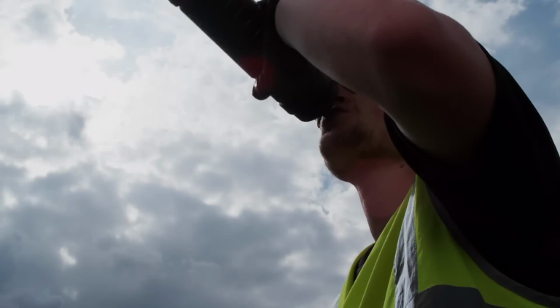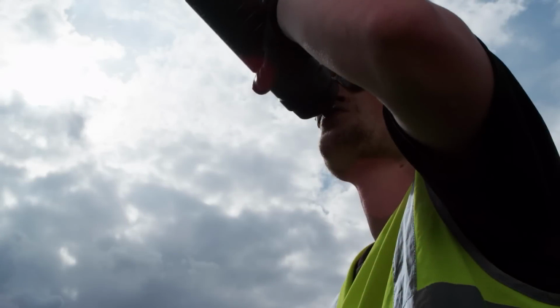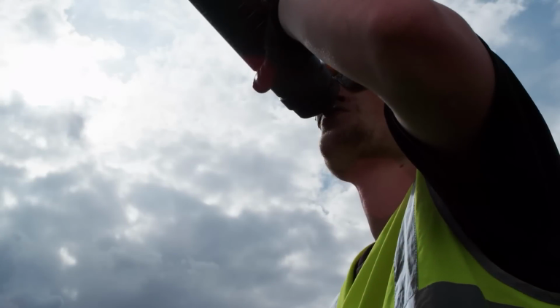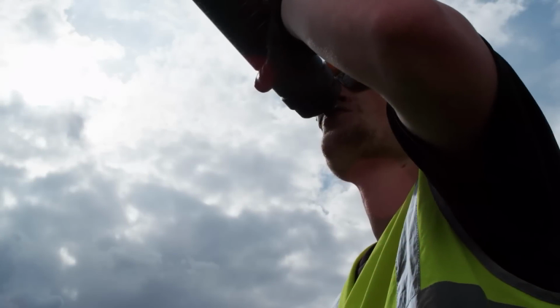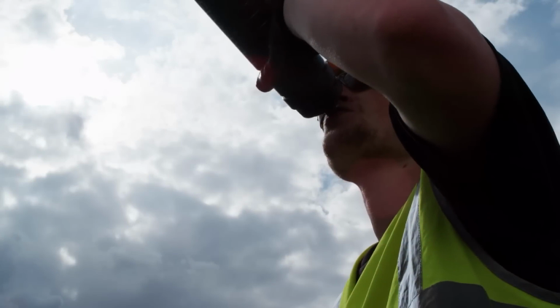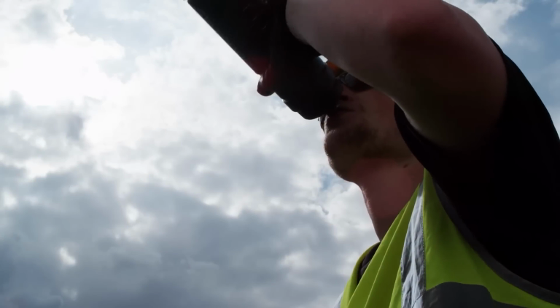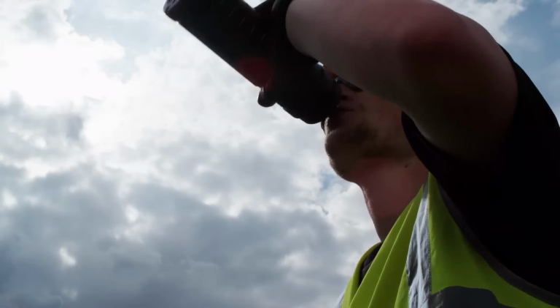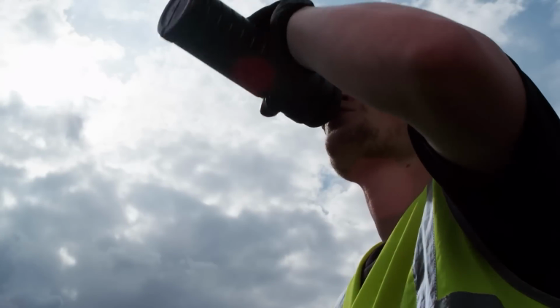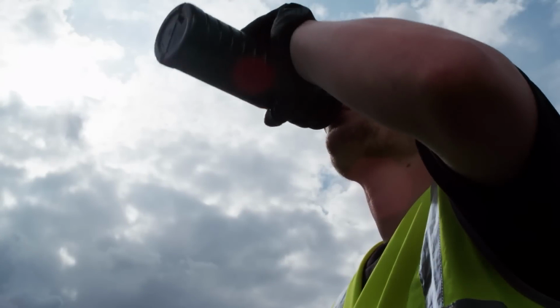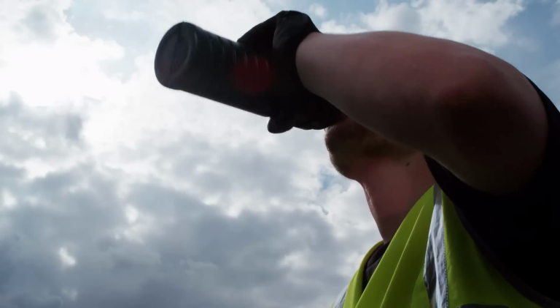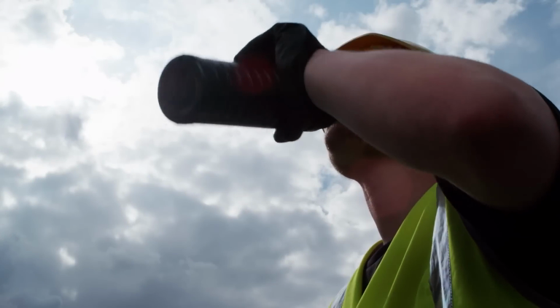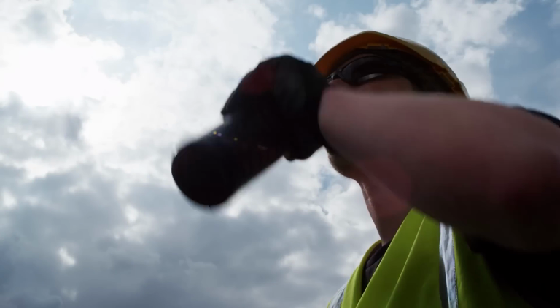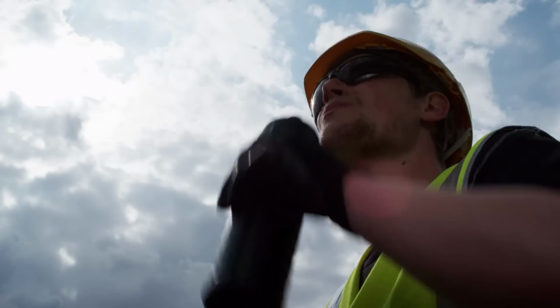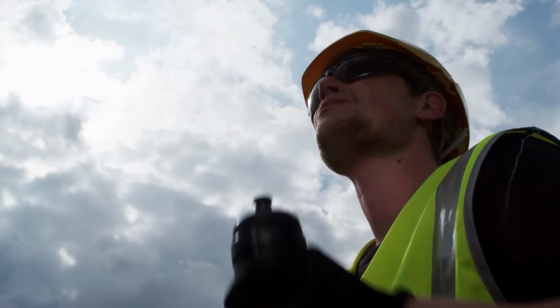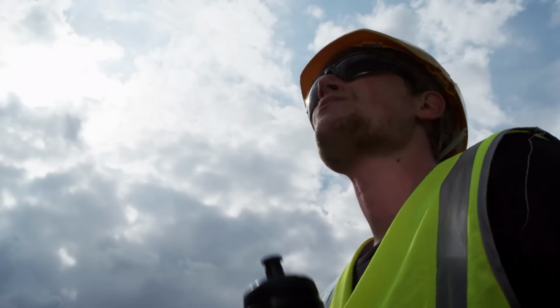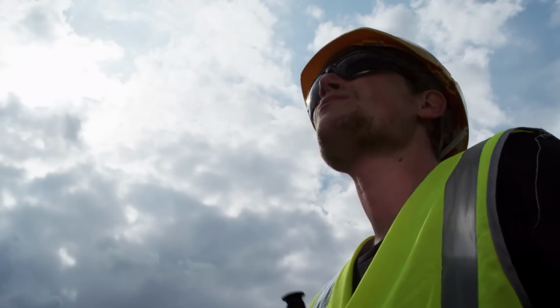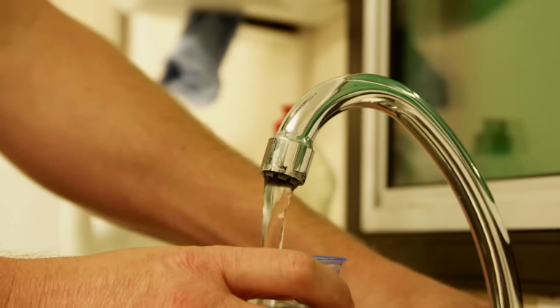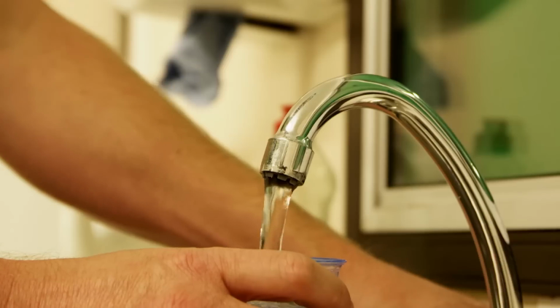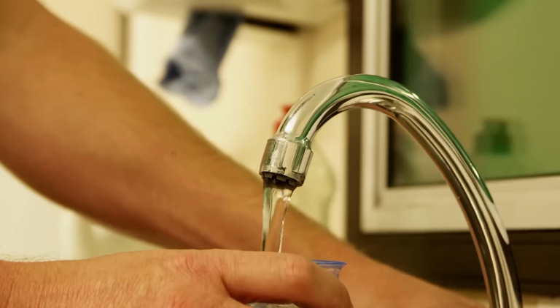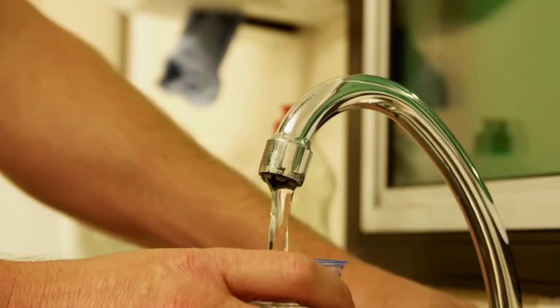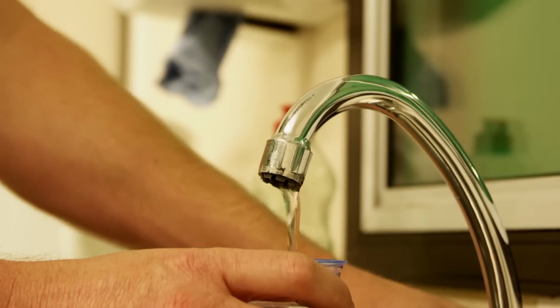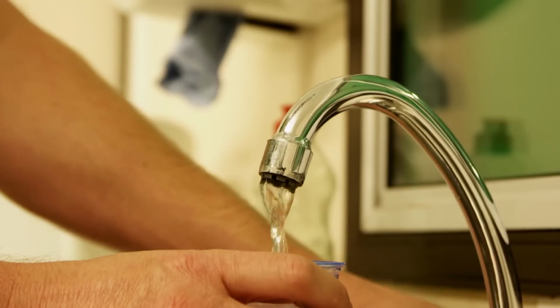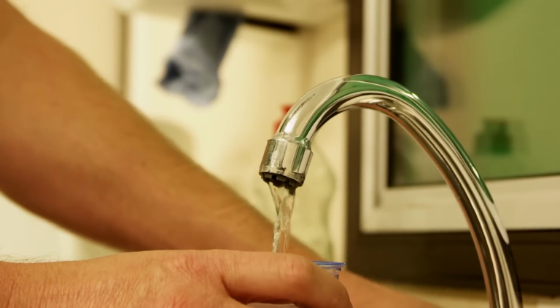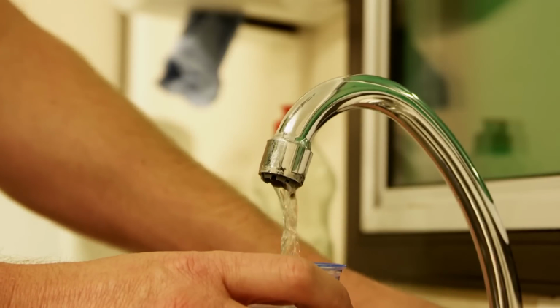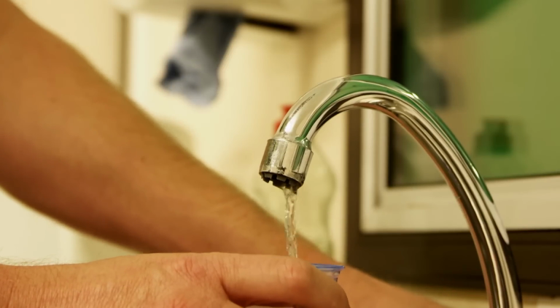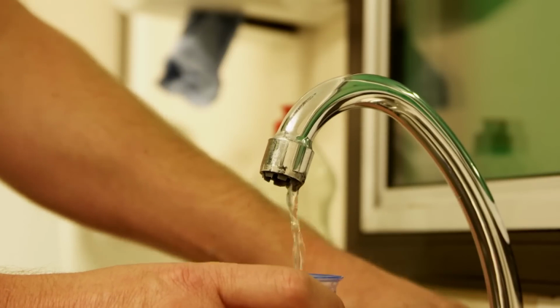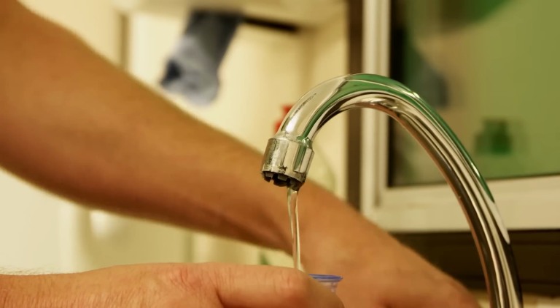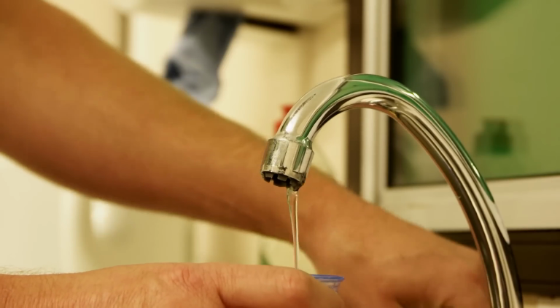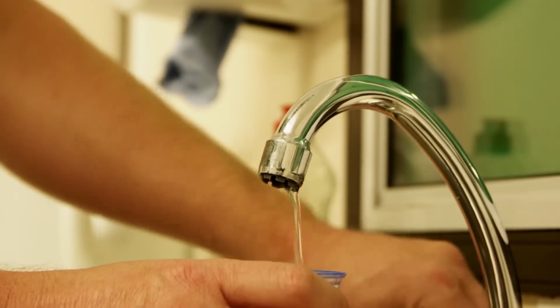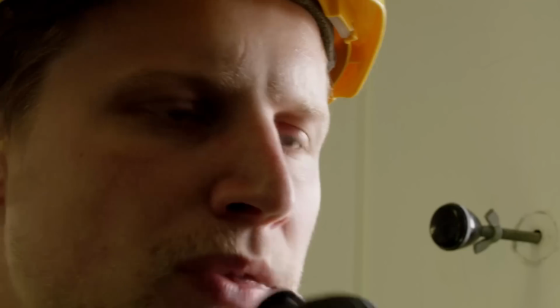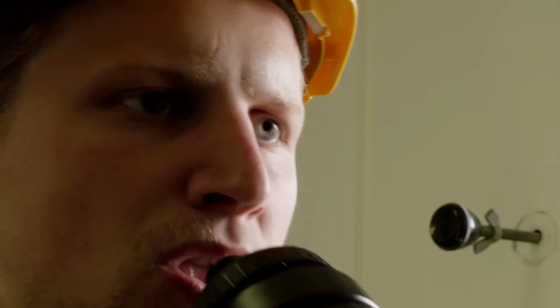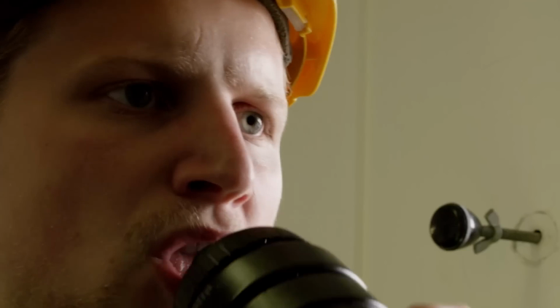Drinking plenty of water is important for healthy skin, which will help to minimise the impact from the sun on your skin.